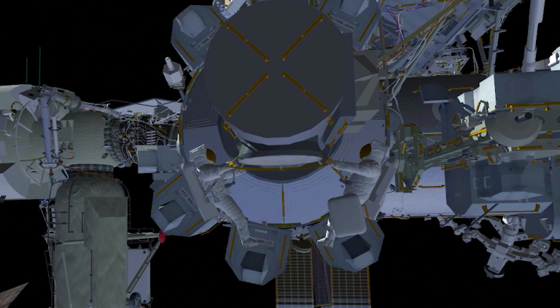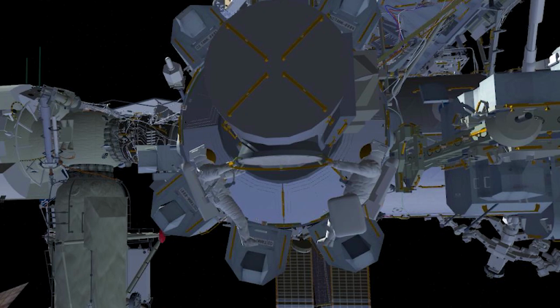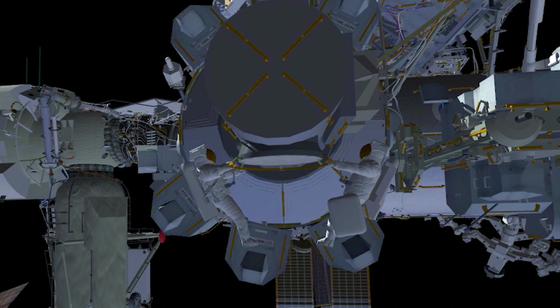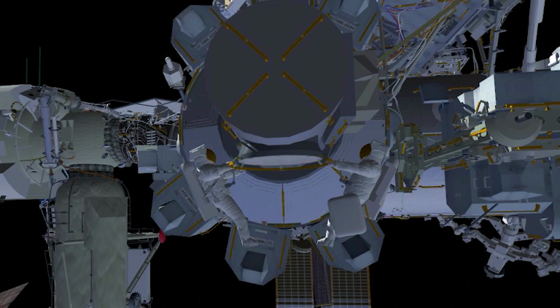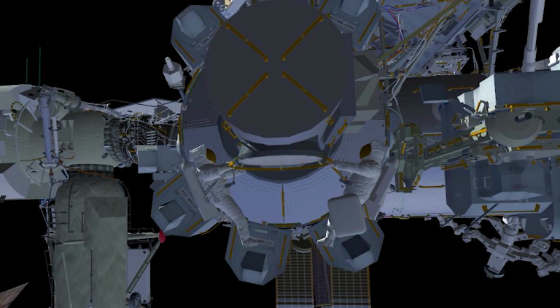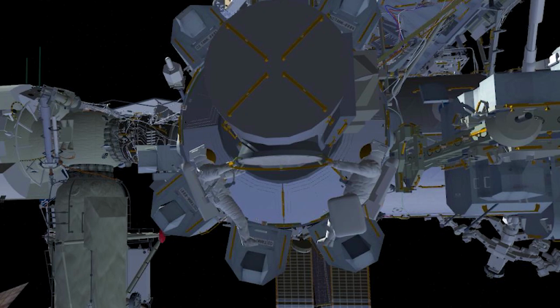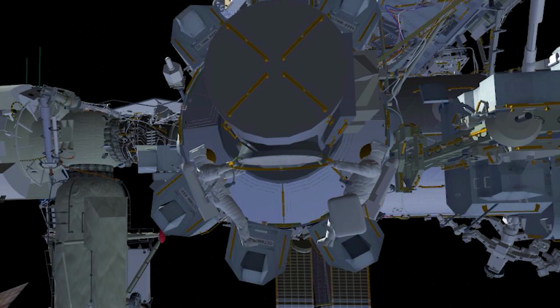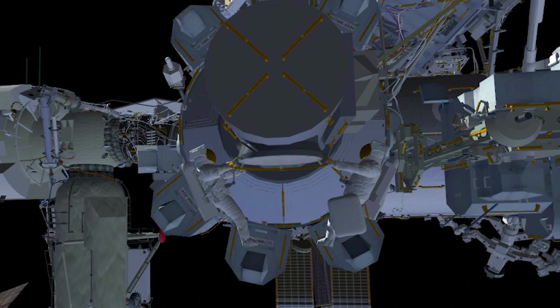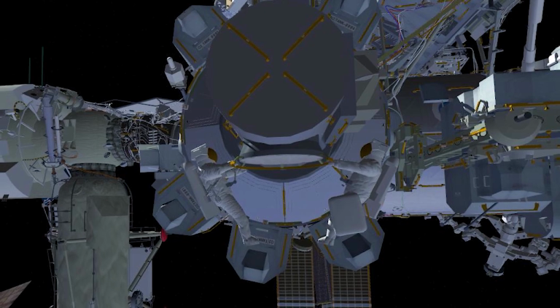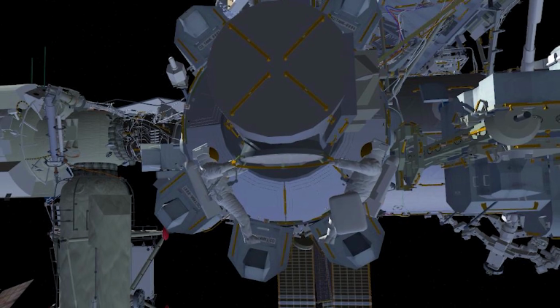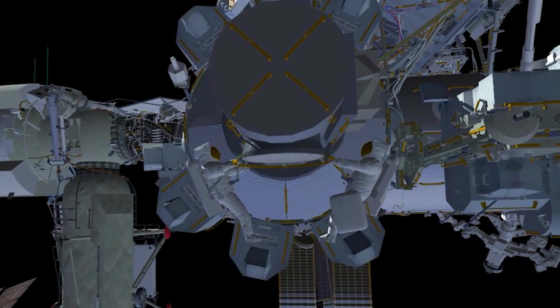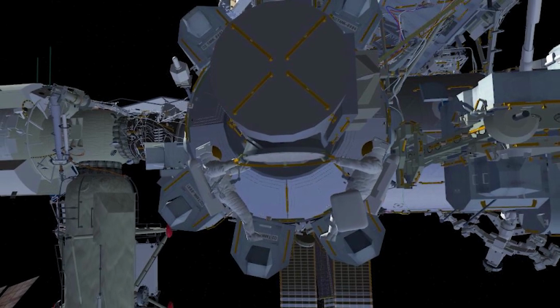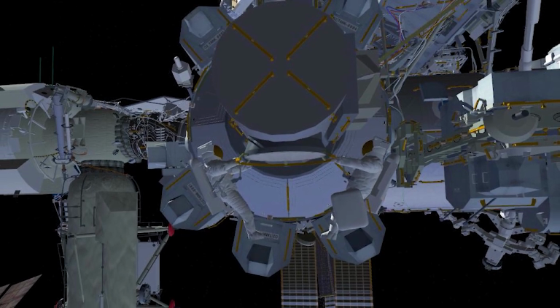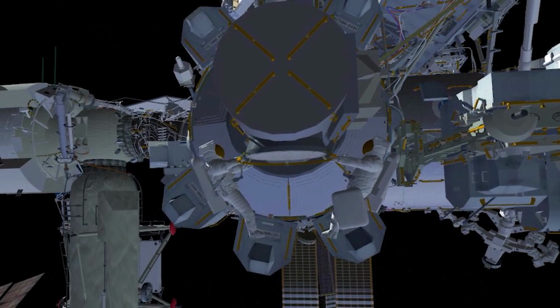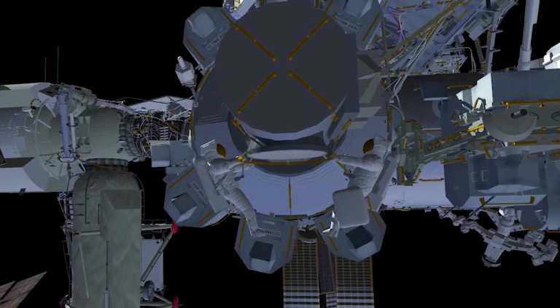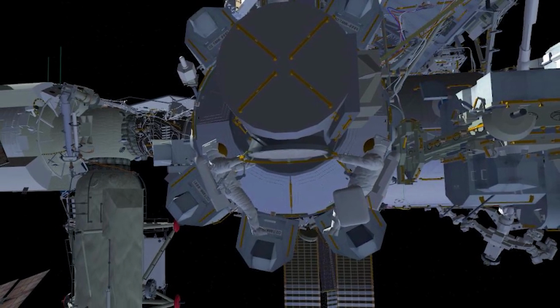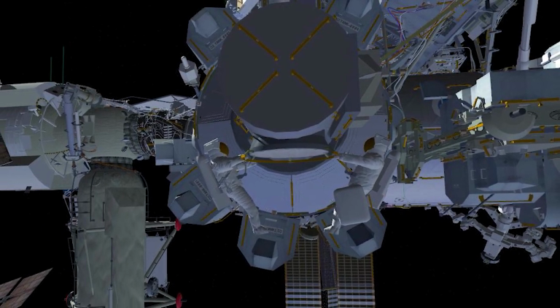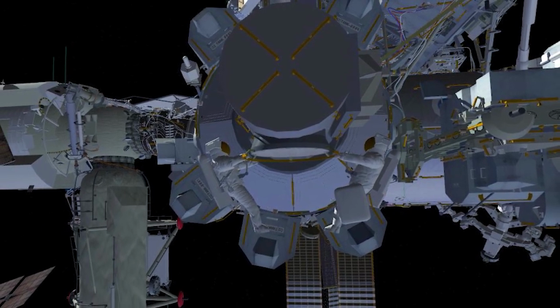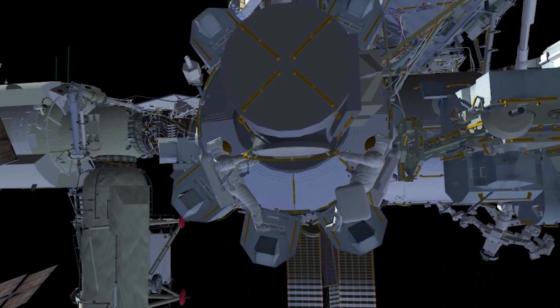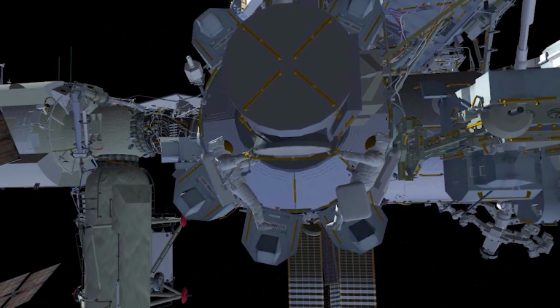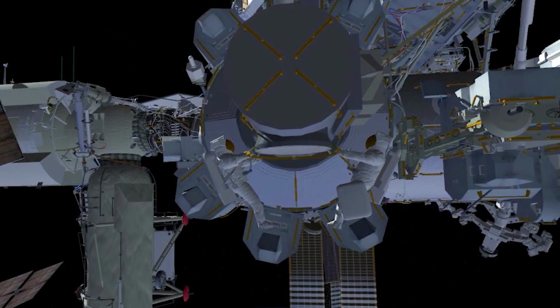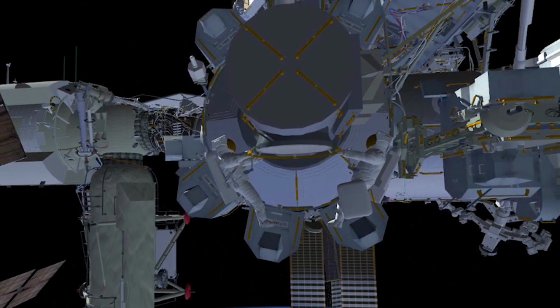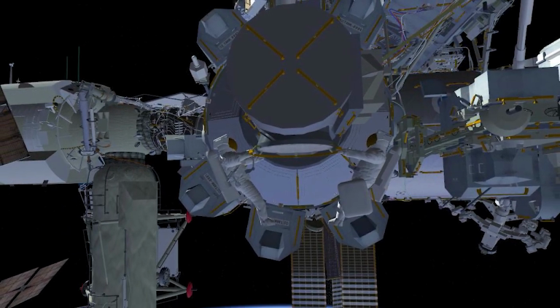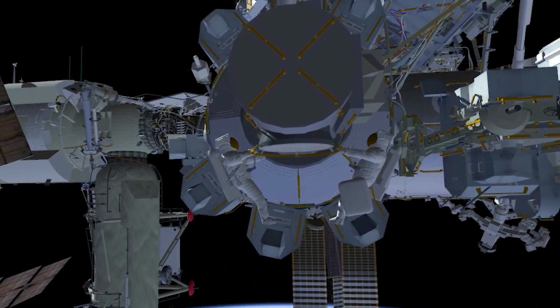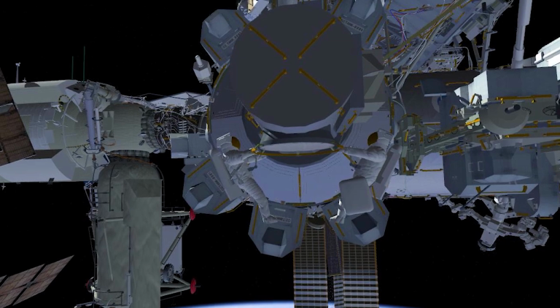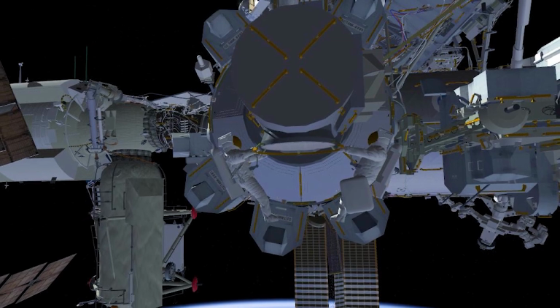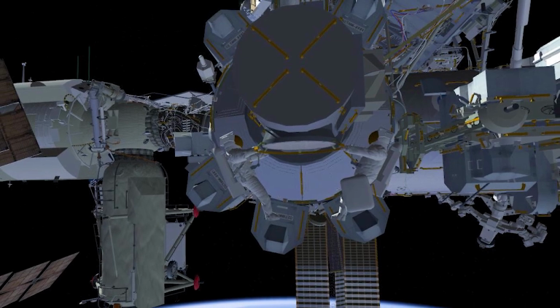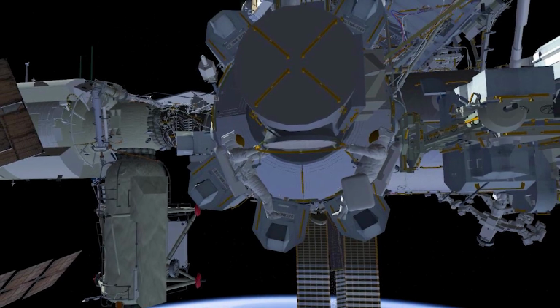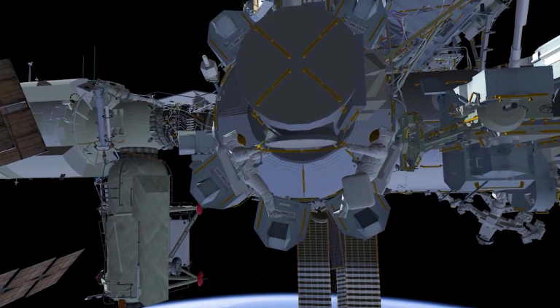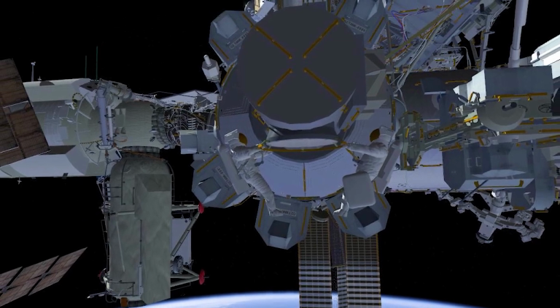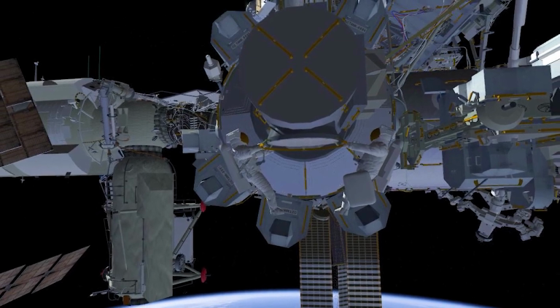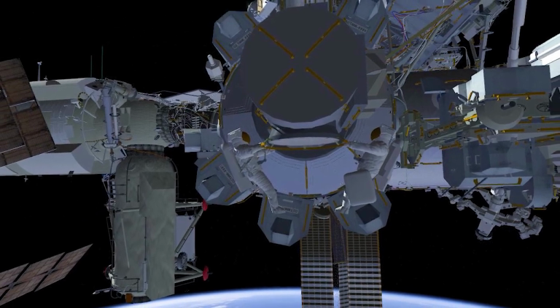EV1 will retrieve a crew lock bag and then both crew members will translate out to a location on the truss to set up their tethers.